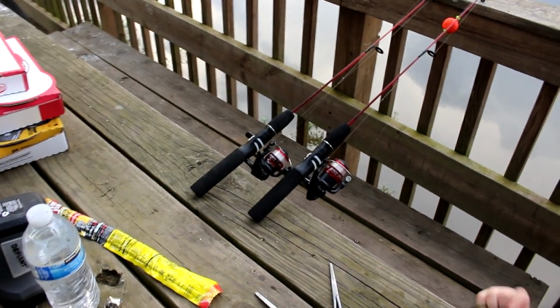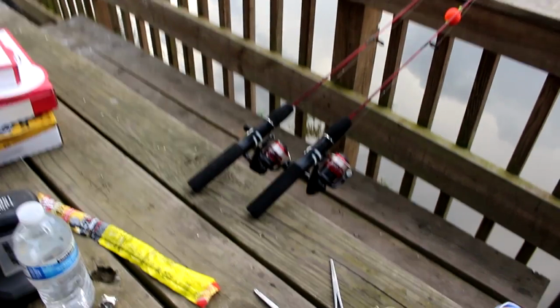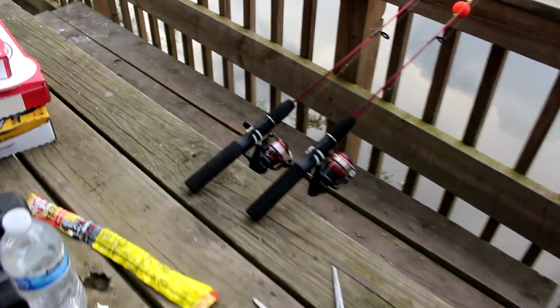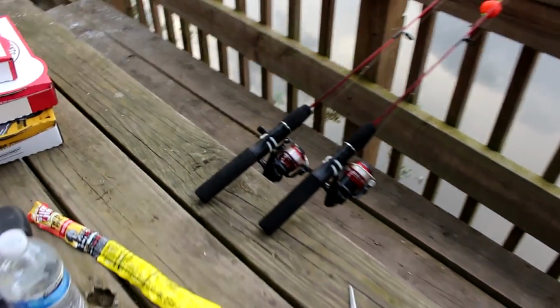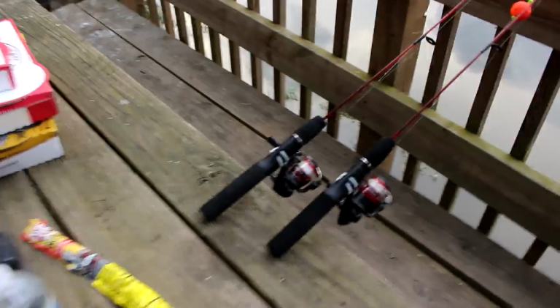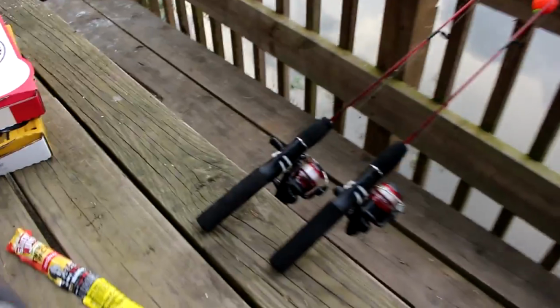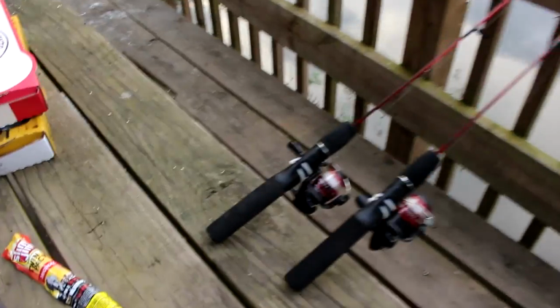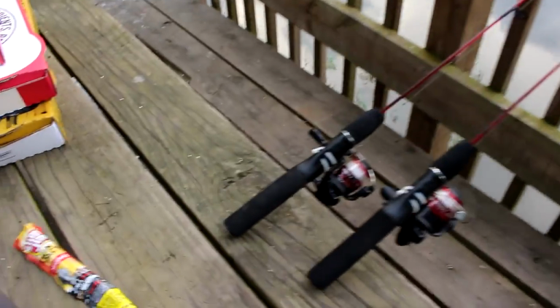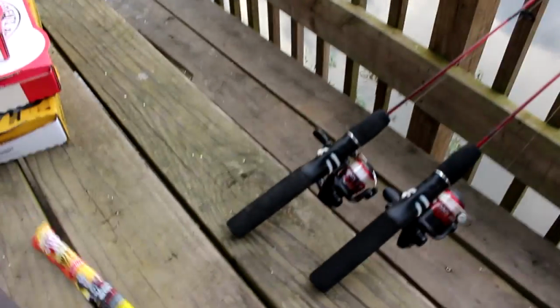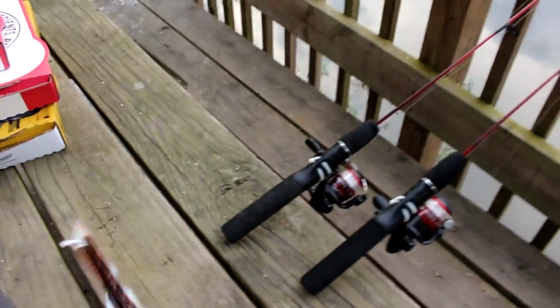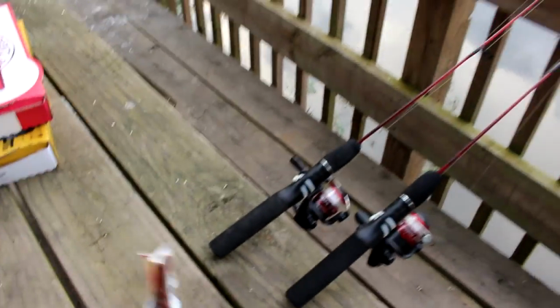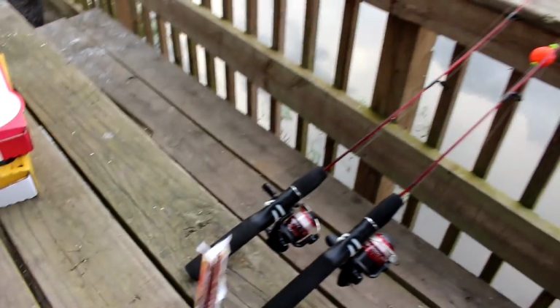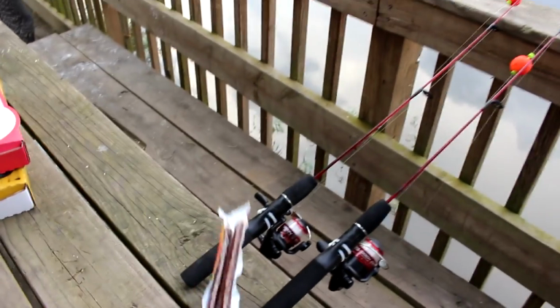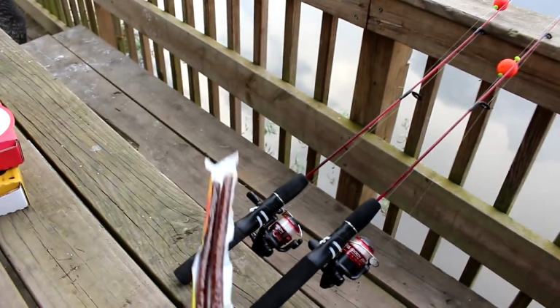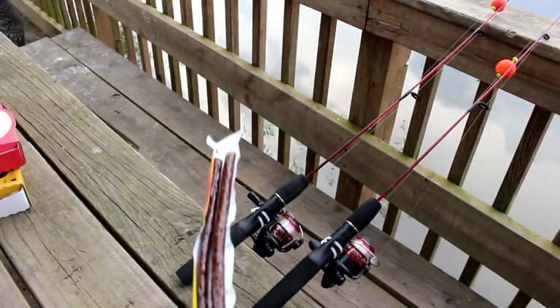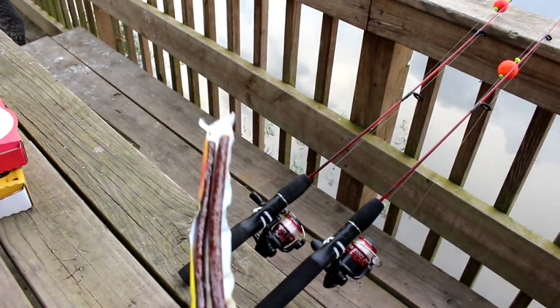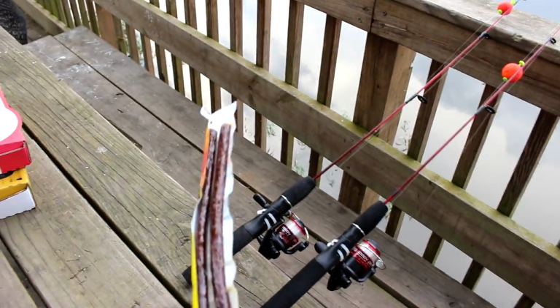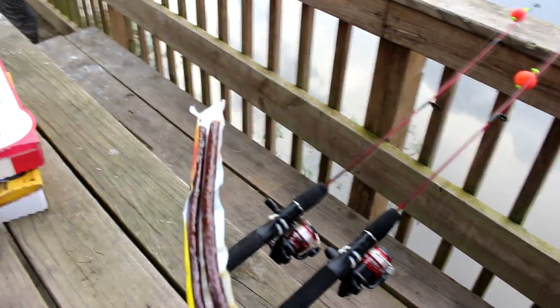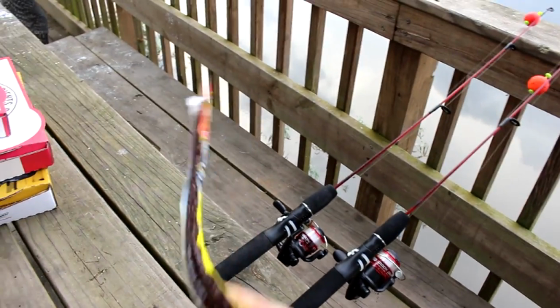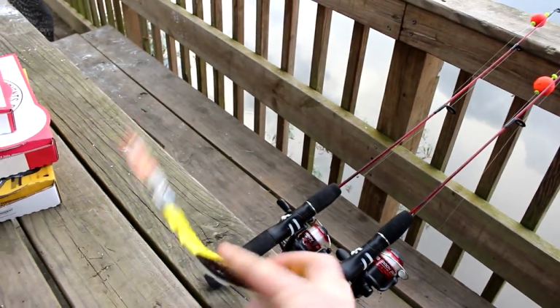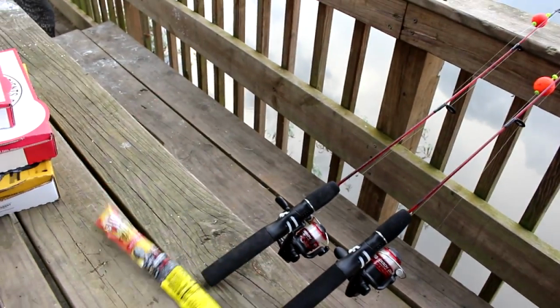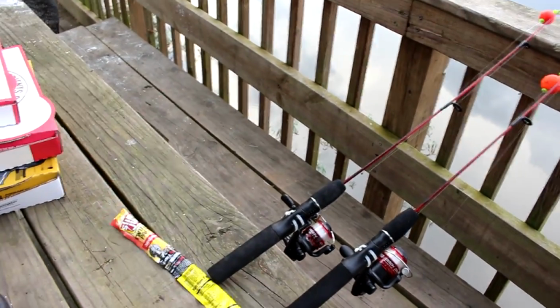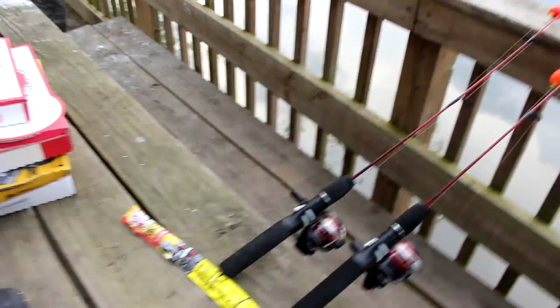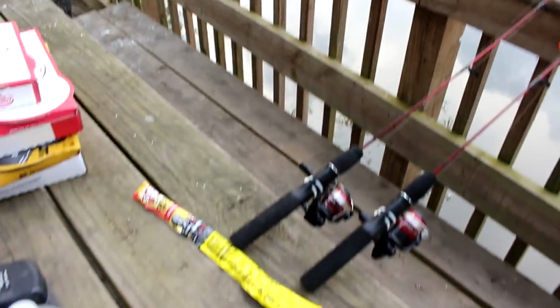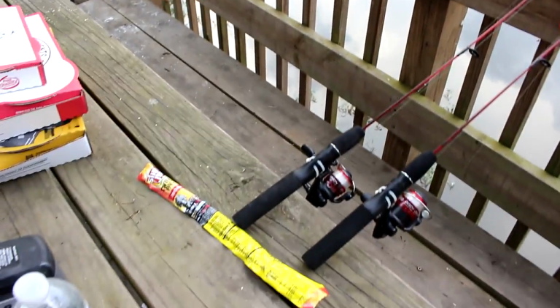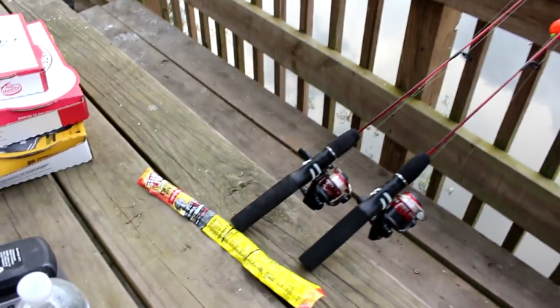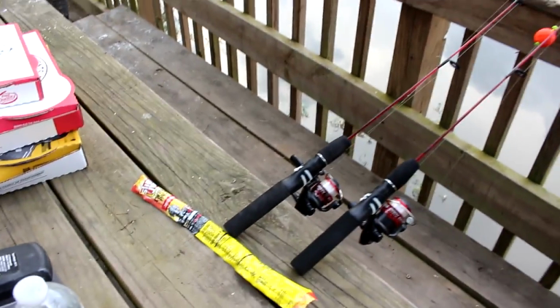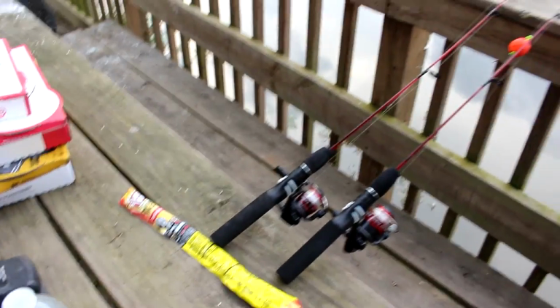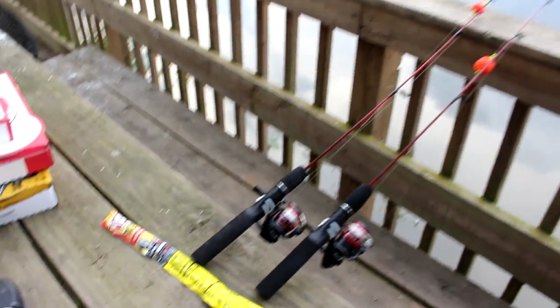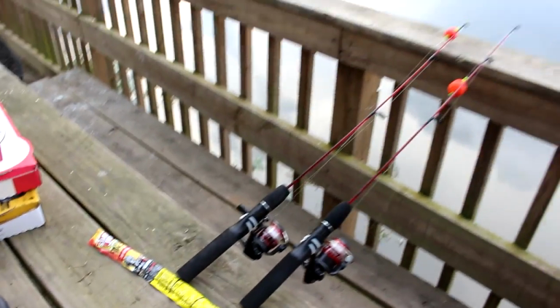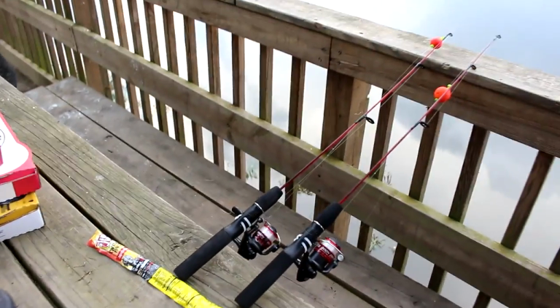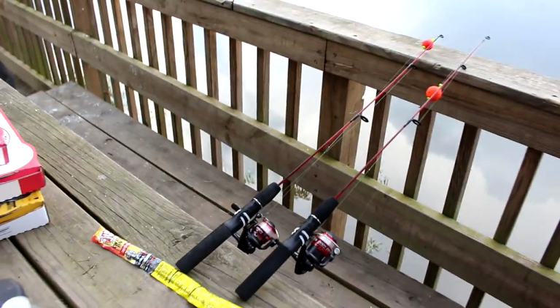I've got my little Dock Demons with some Slim Jims and we're going to use those to catch bluegill.